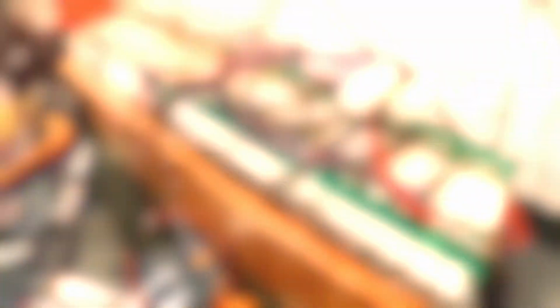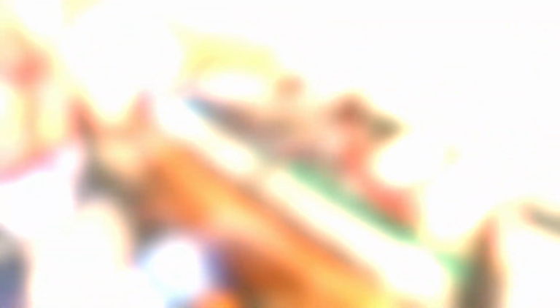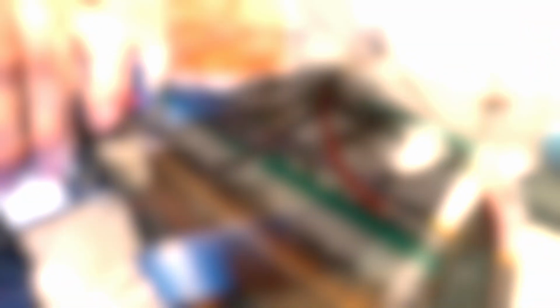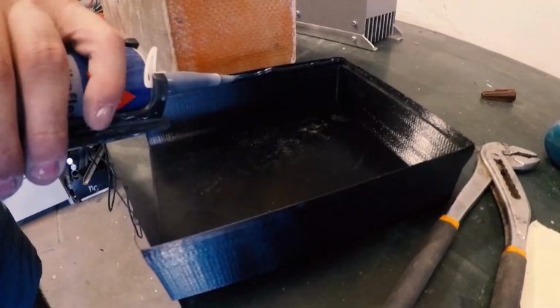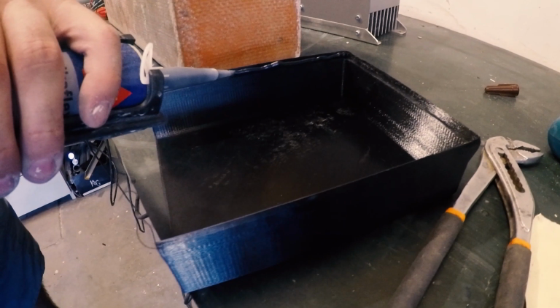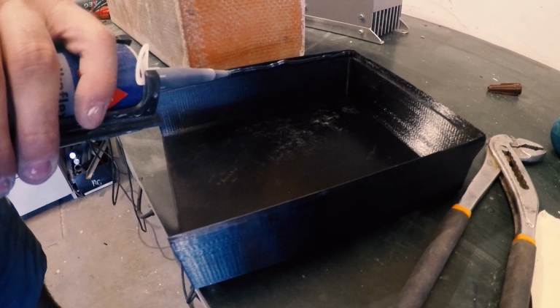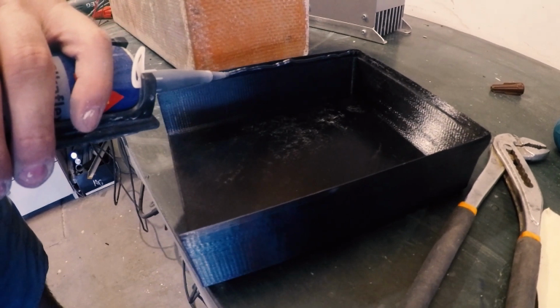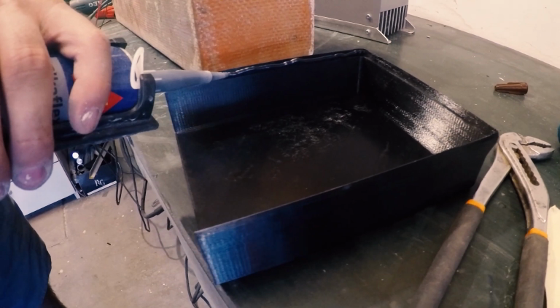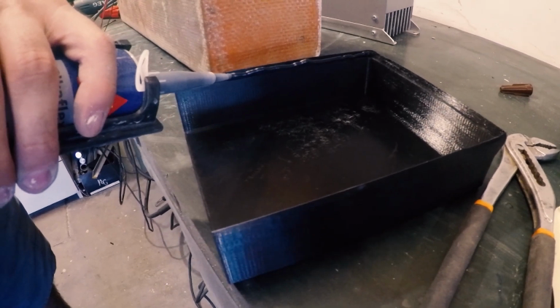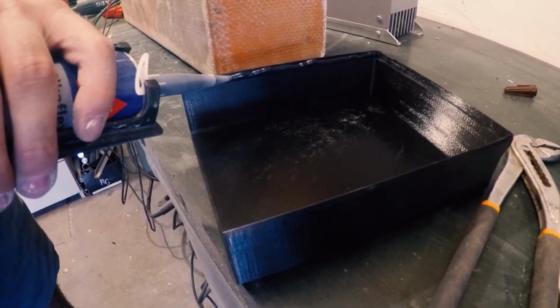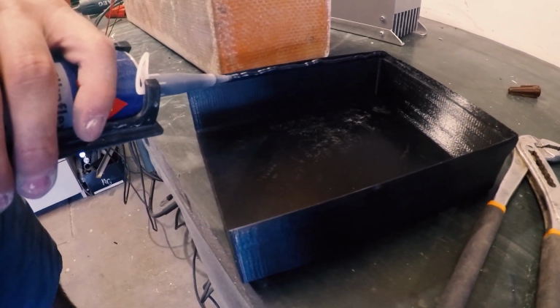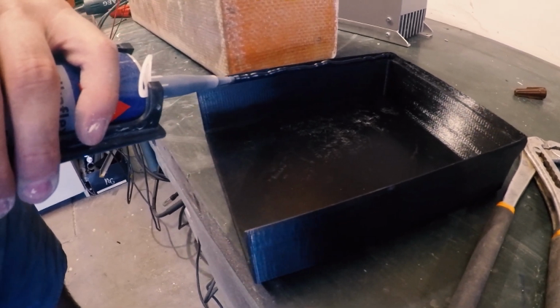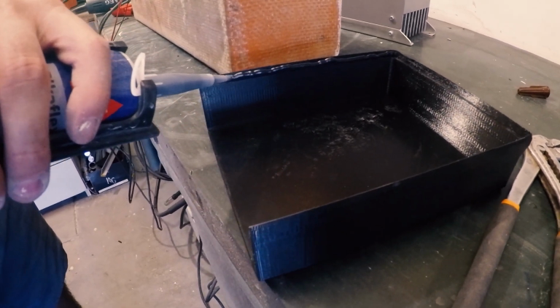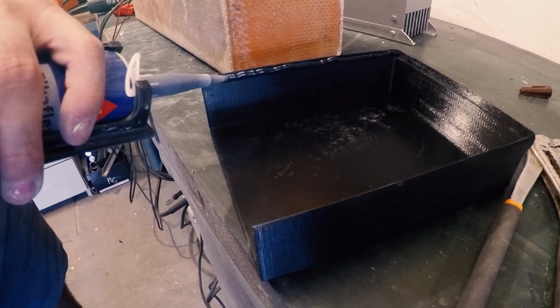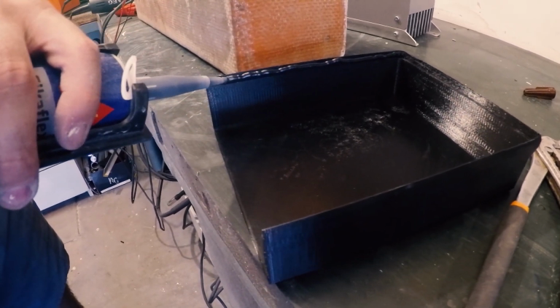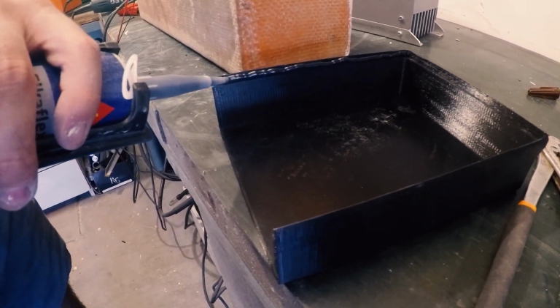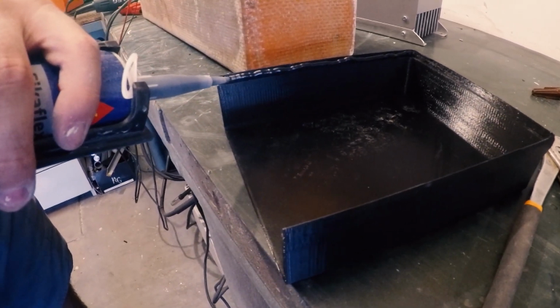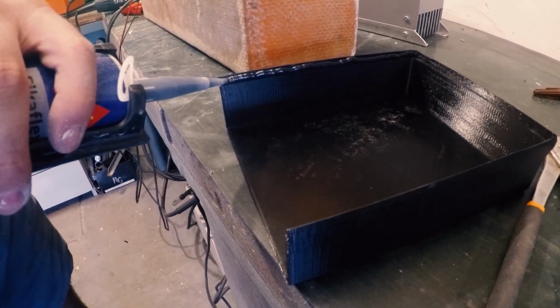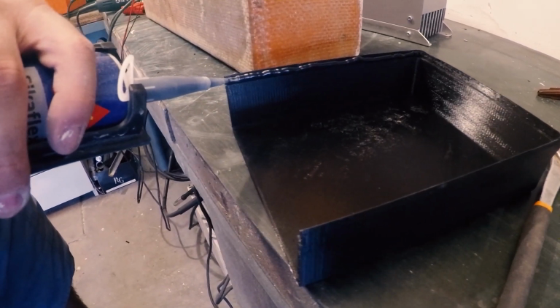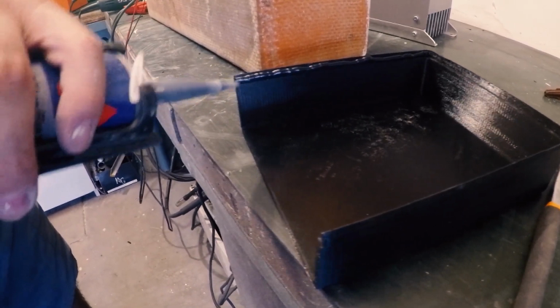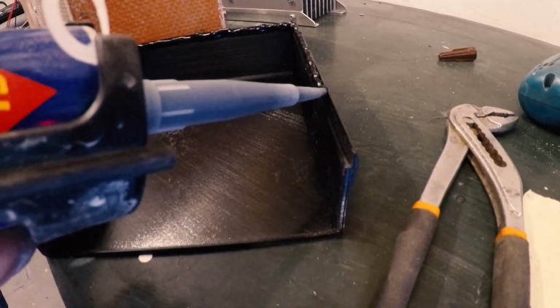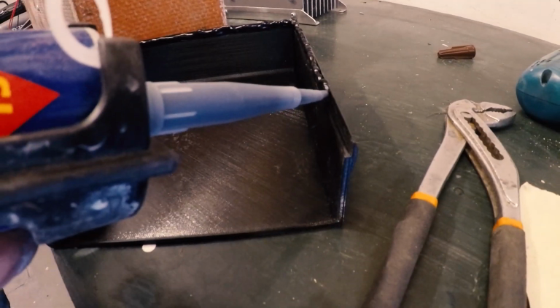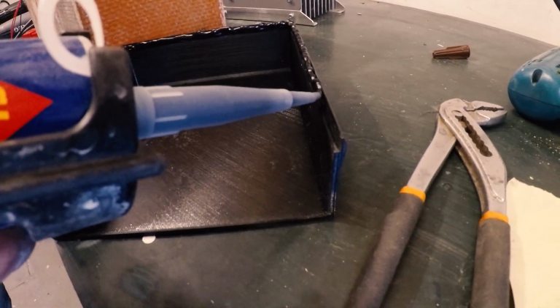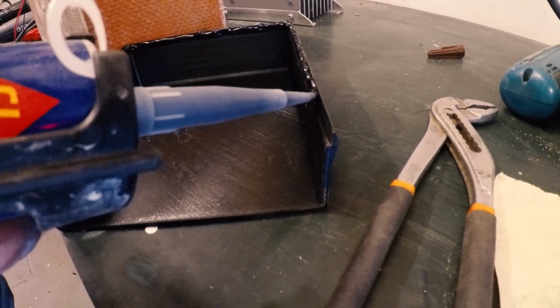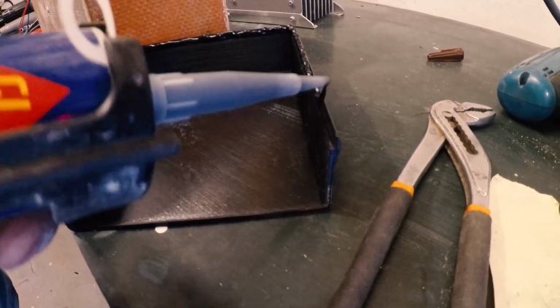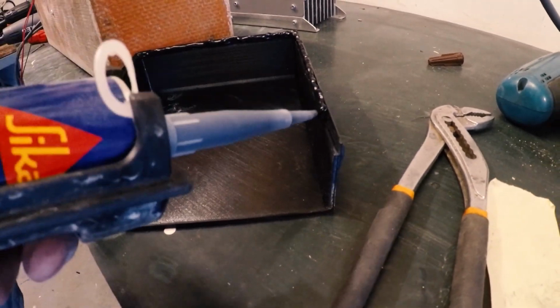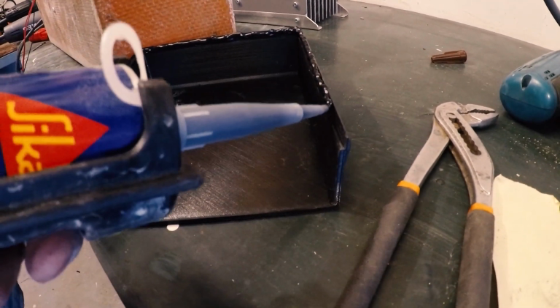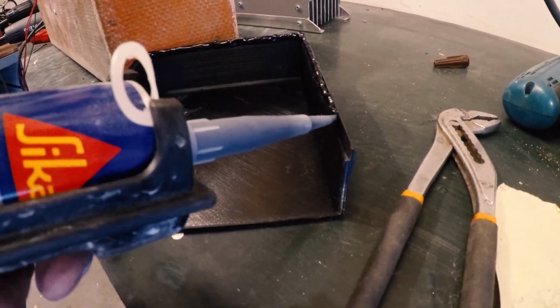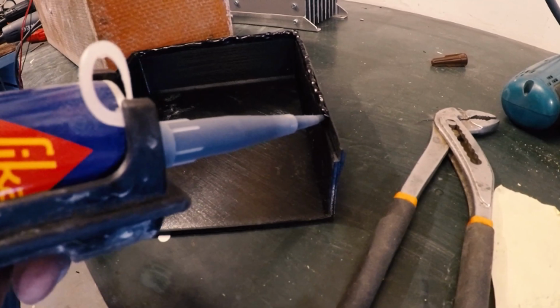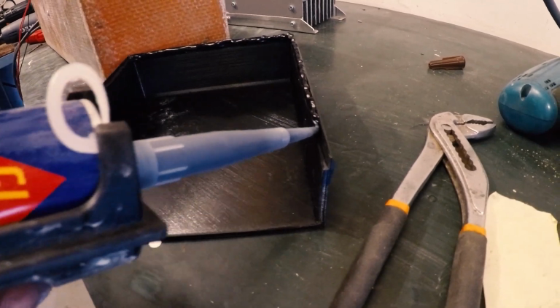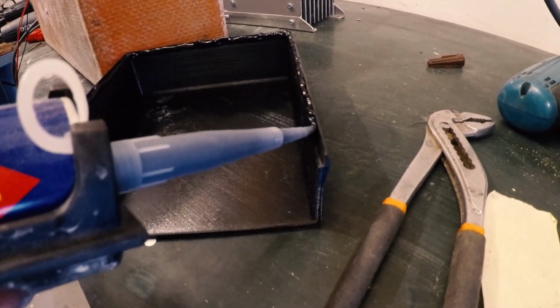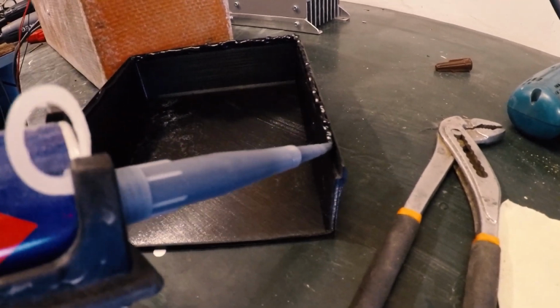I 3D printed these parts for the battery cells cover and I'm using seal to glue them permanently.